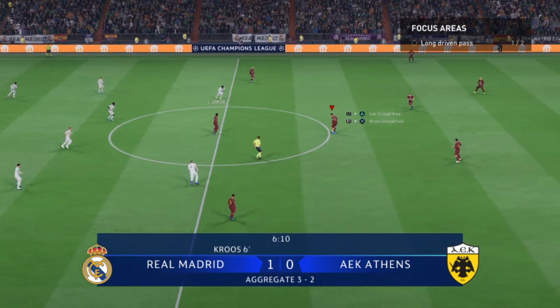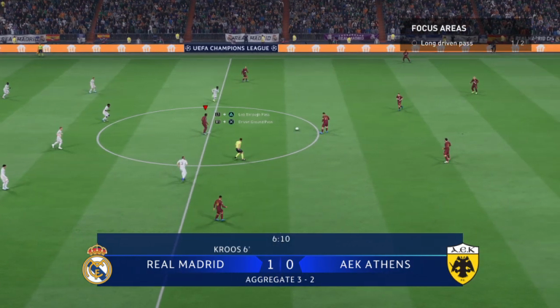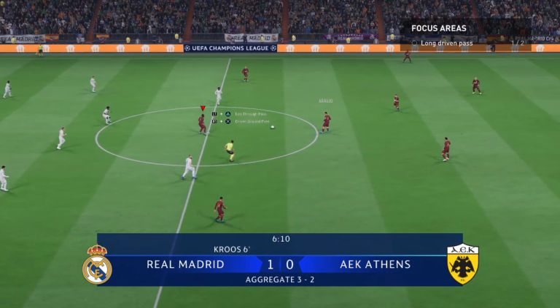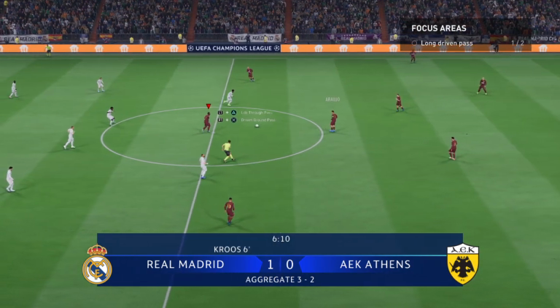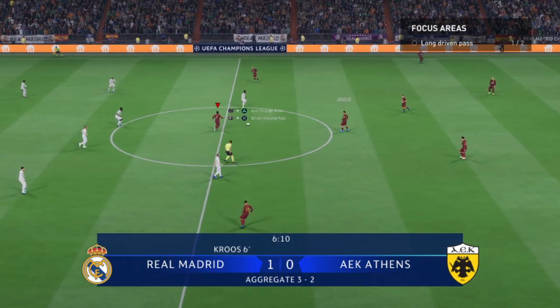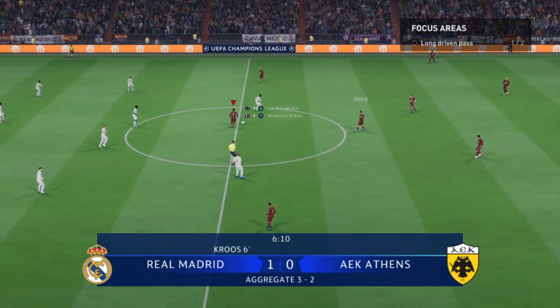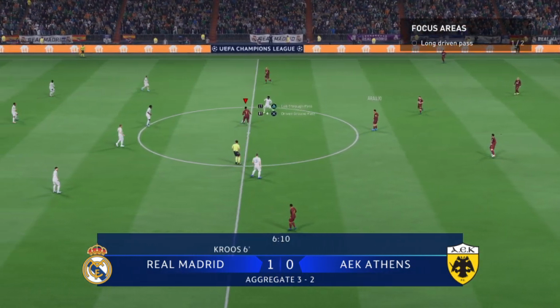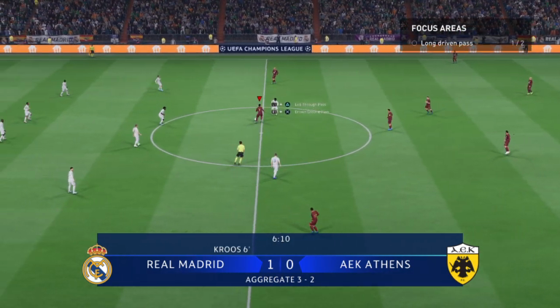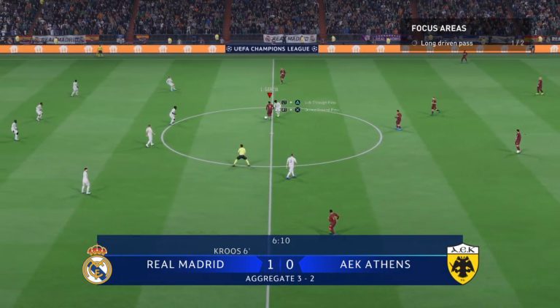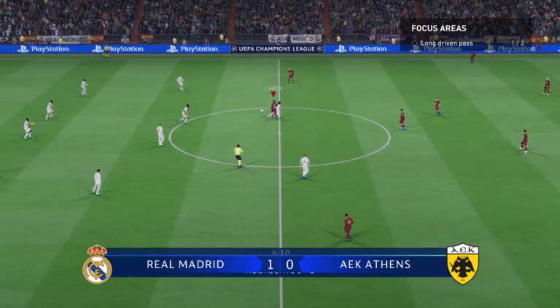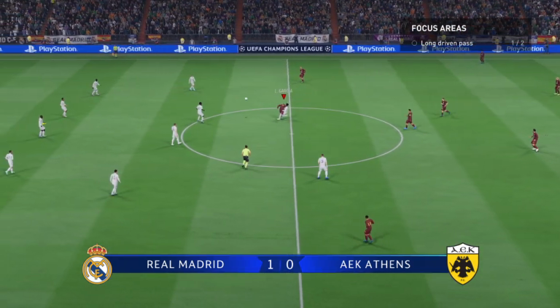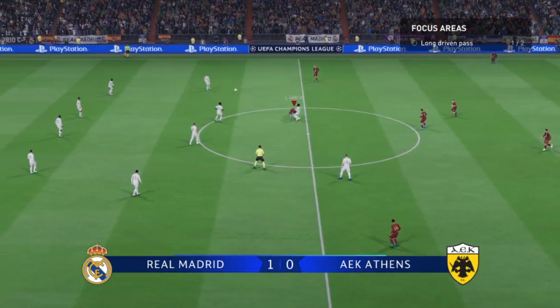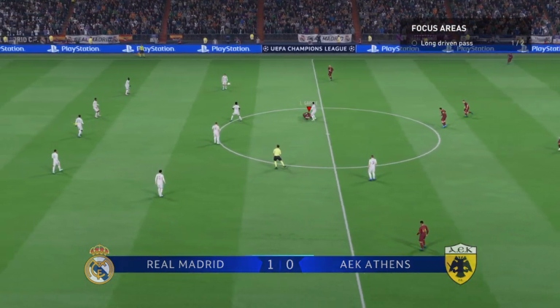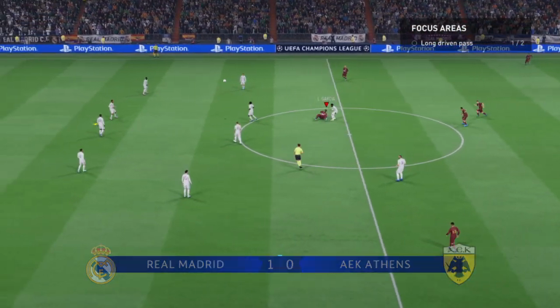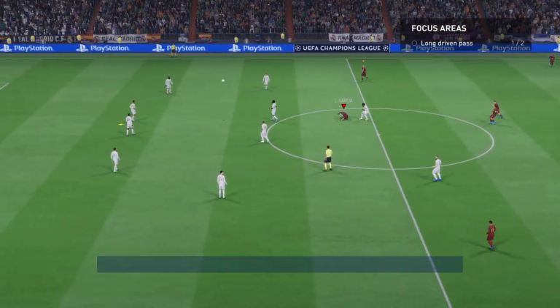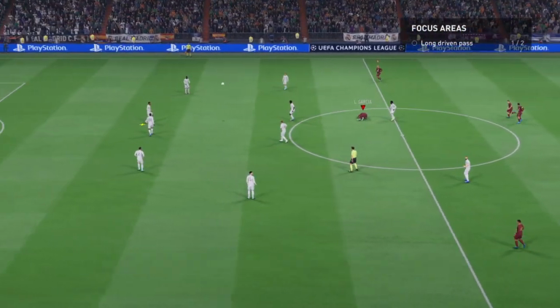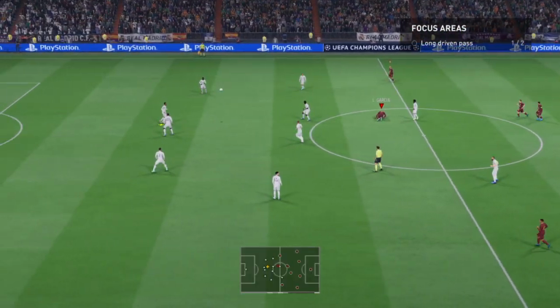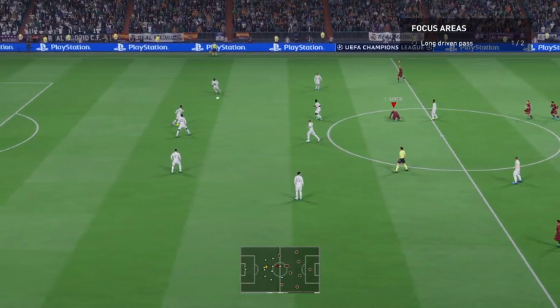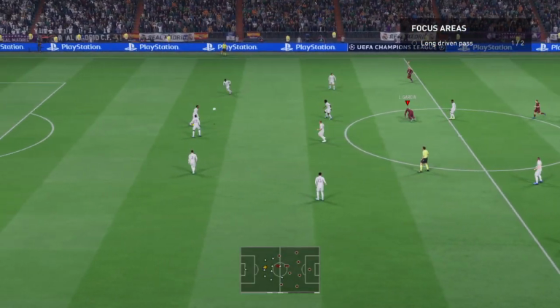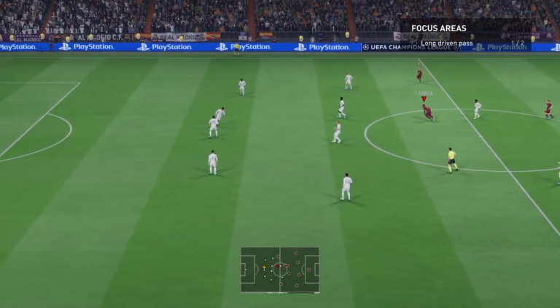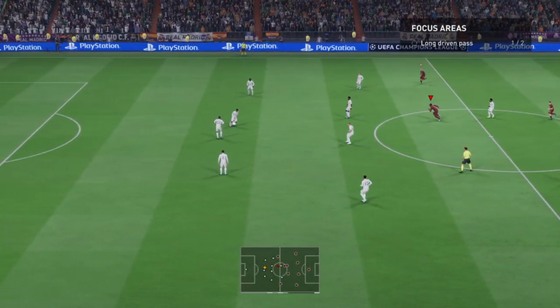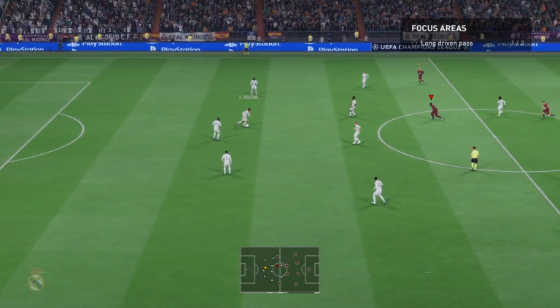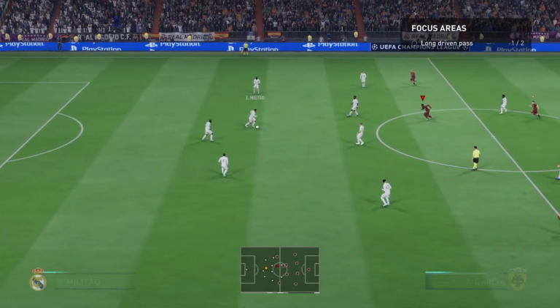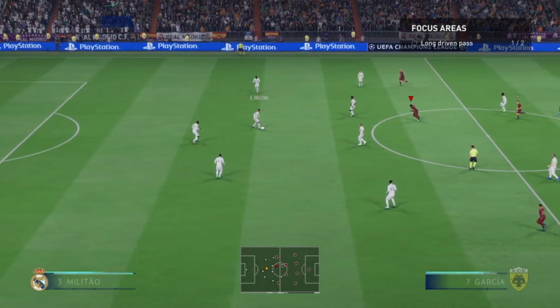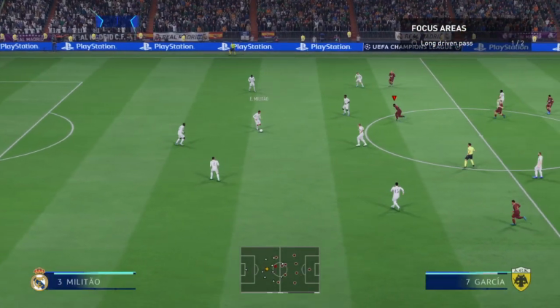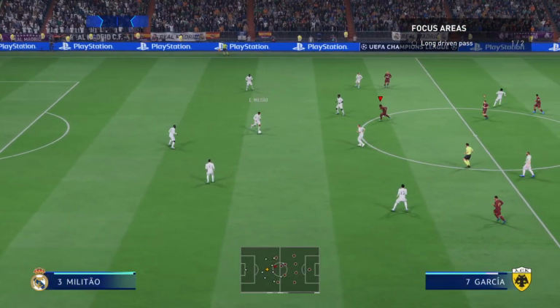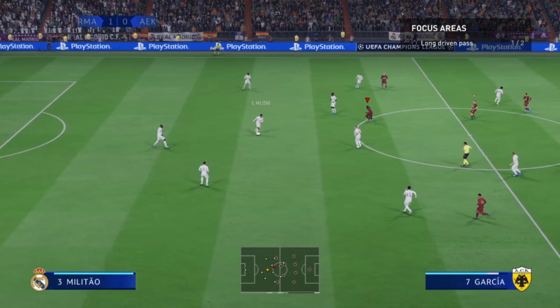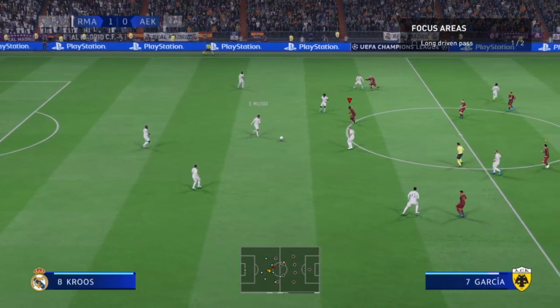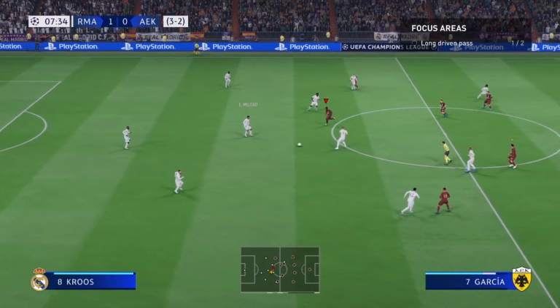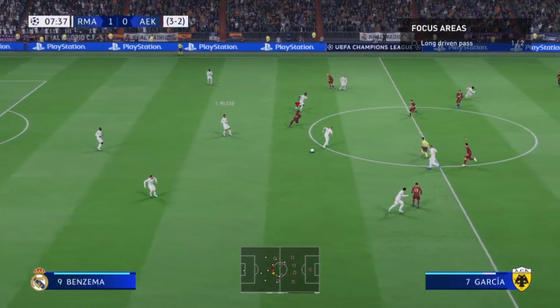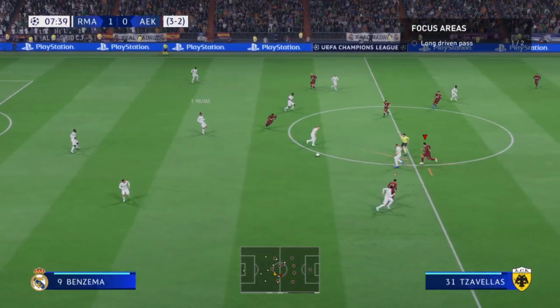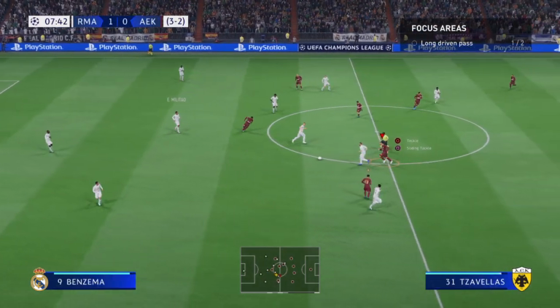Plenty of goals if you look at the aggregate — 3-2 here.